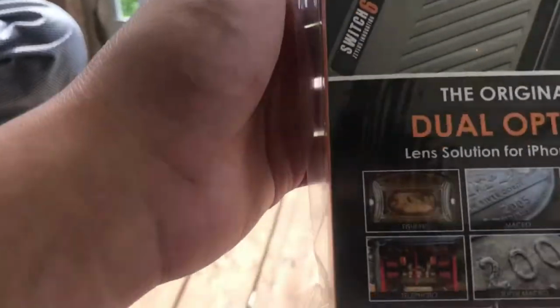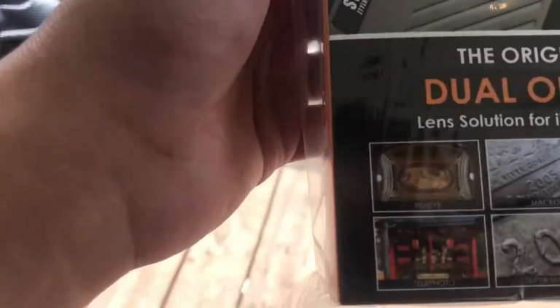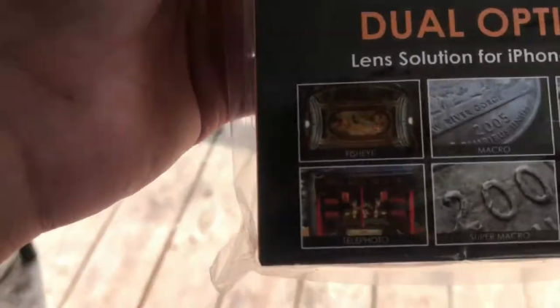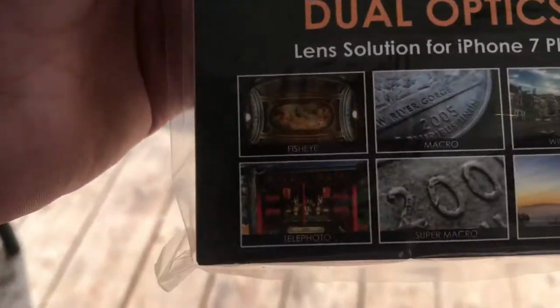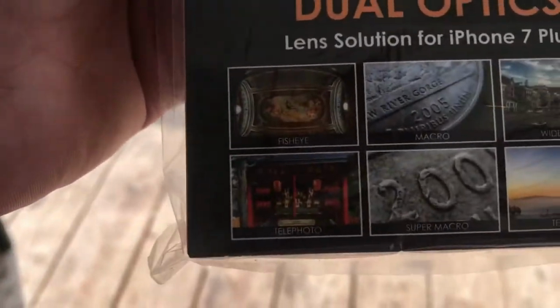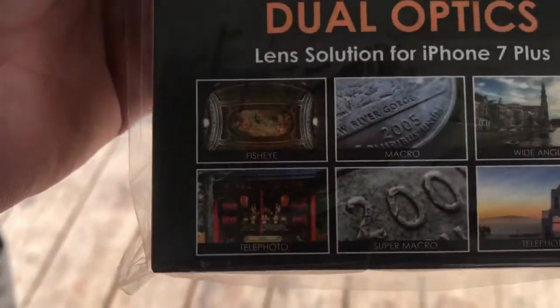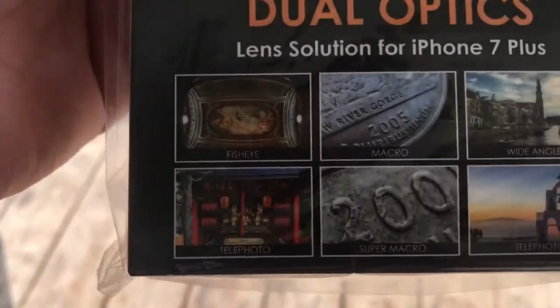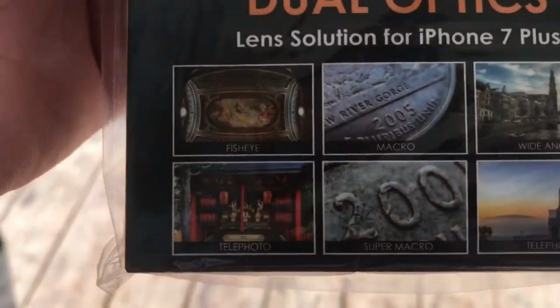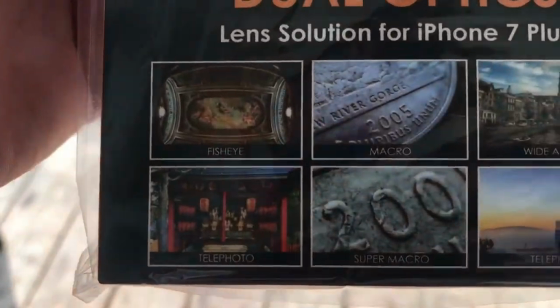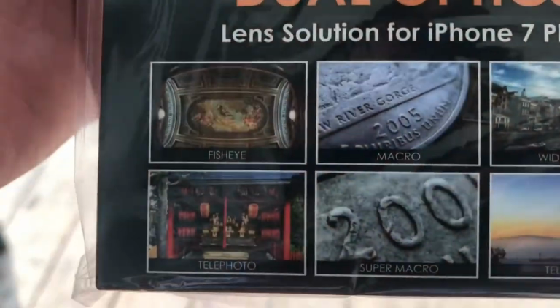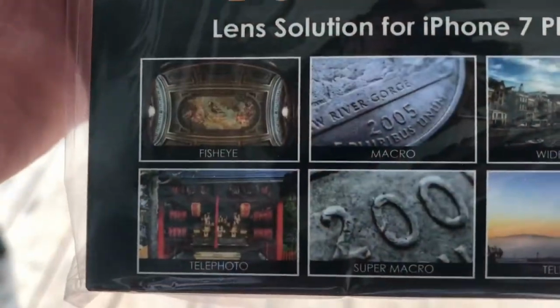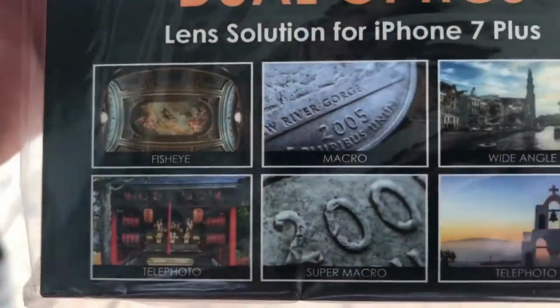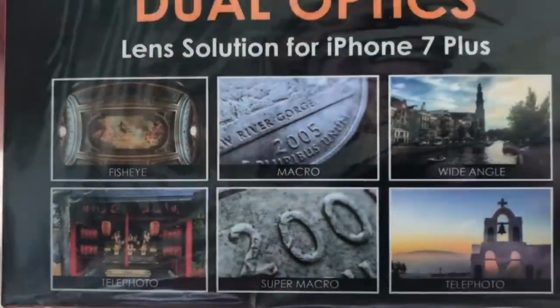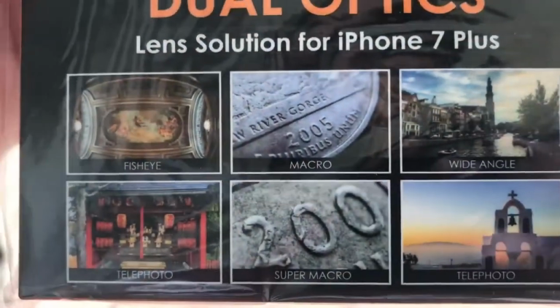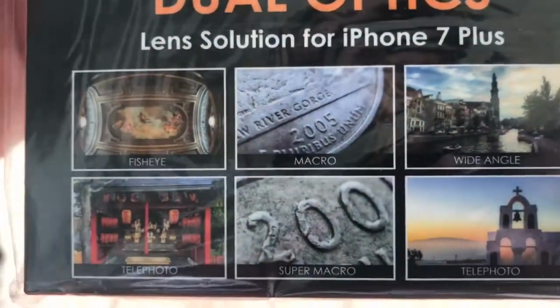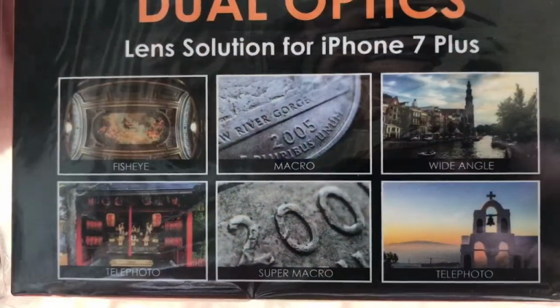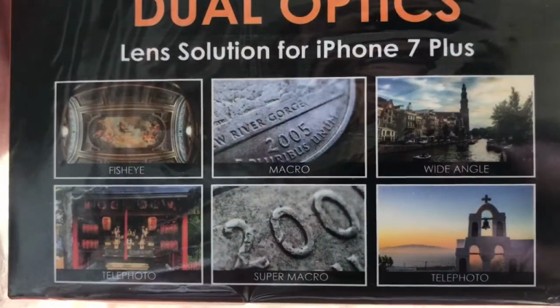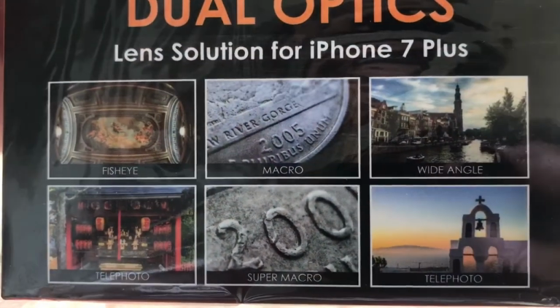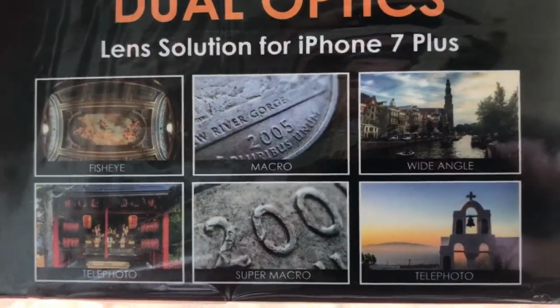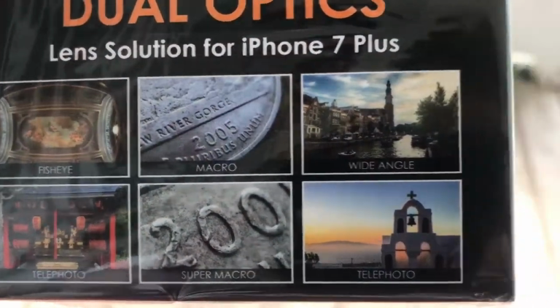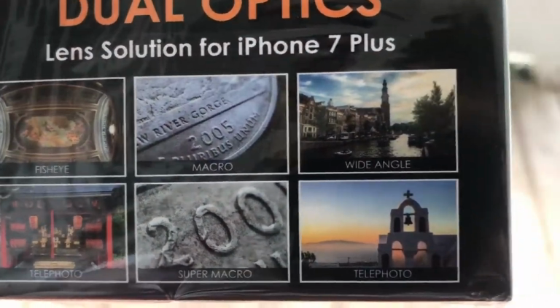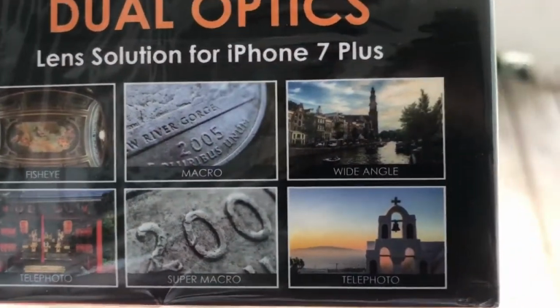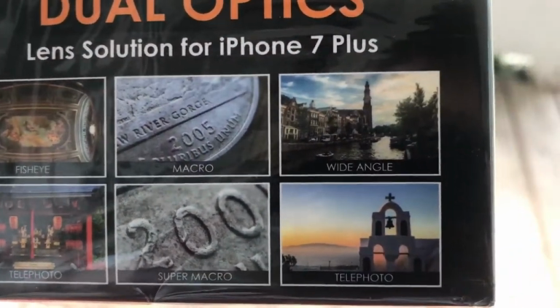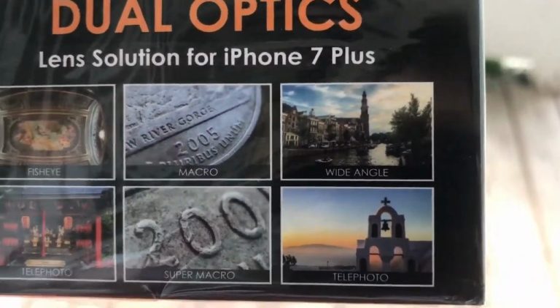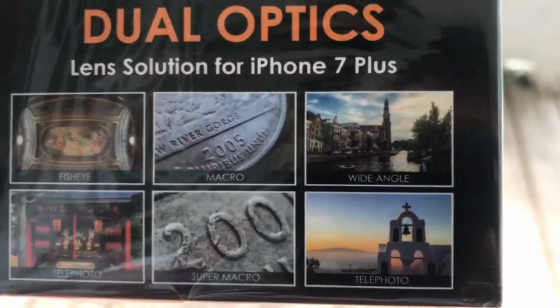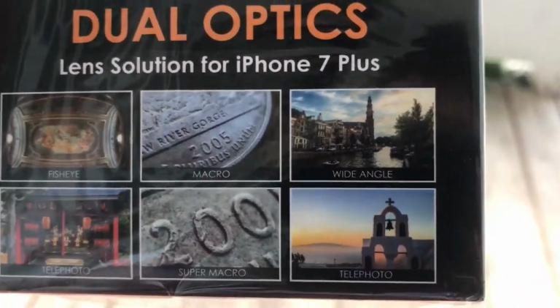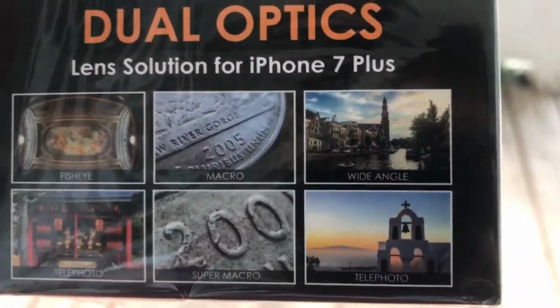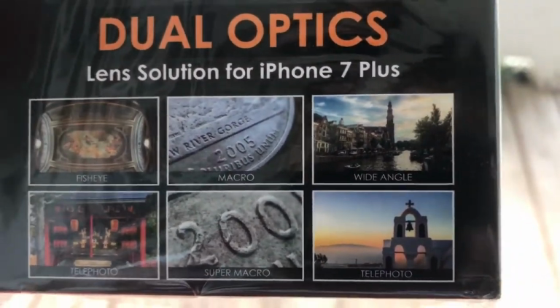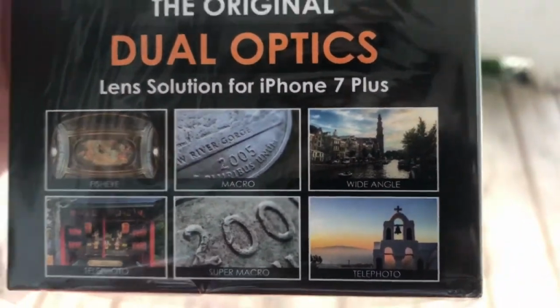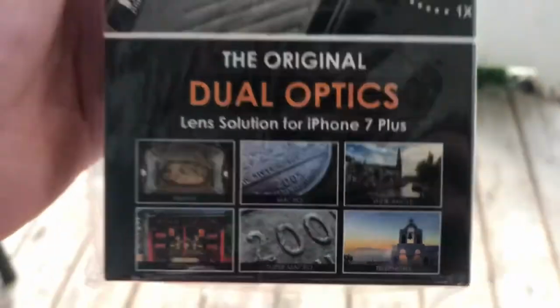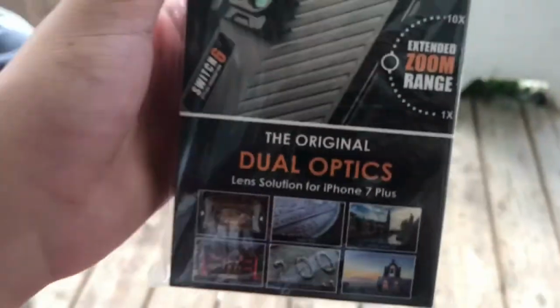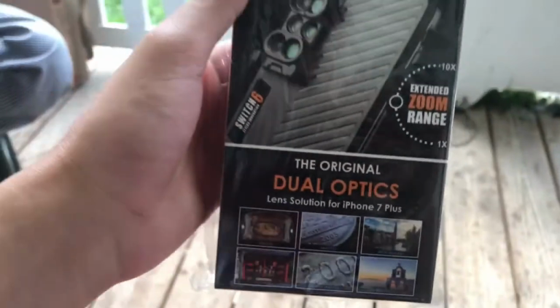These are the features. It has Fish Eye, Telephoto, Macro, Super Macro, Wide Angle, and Telephoto.